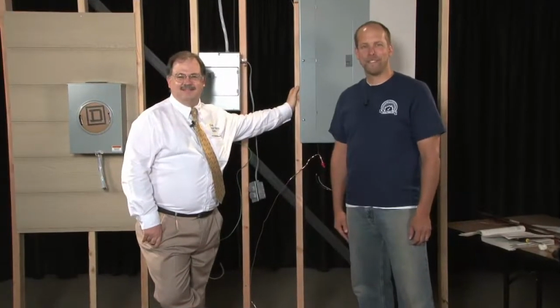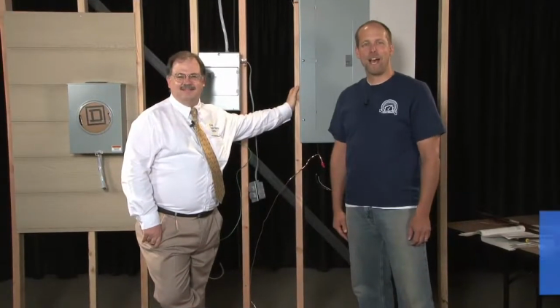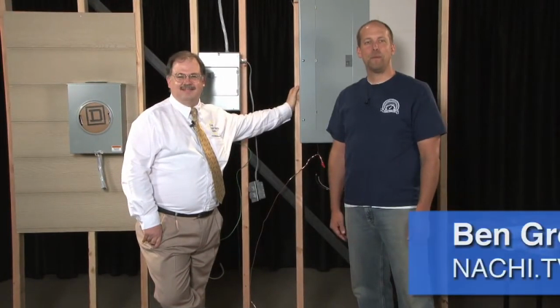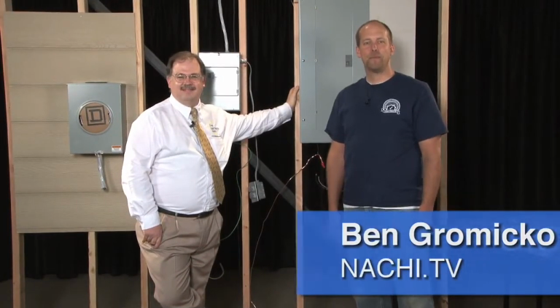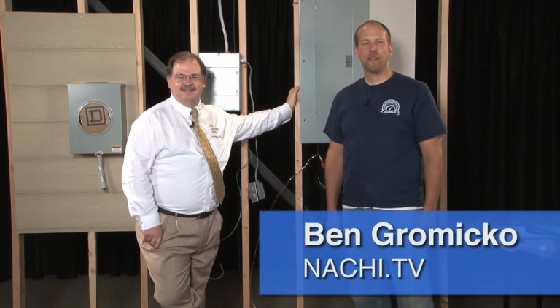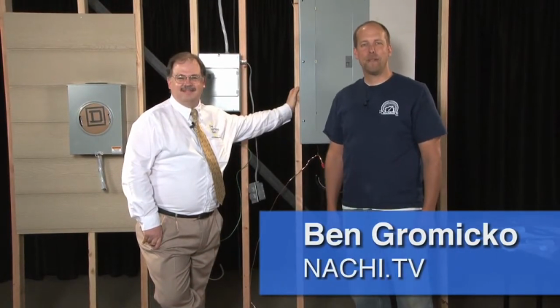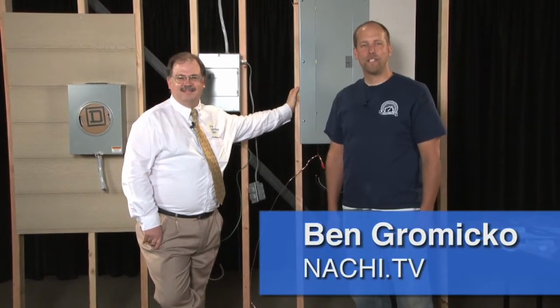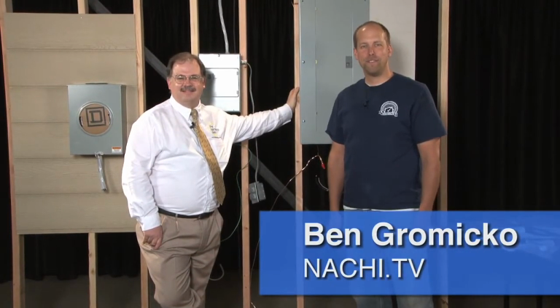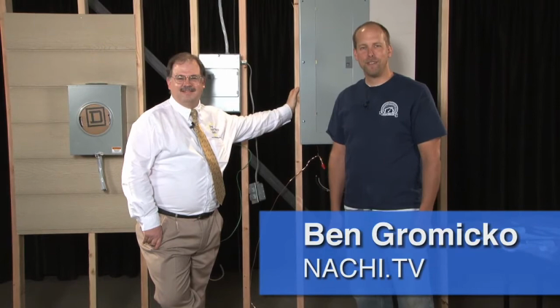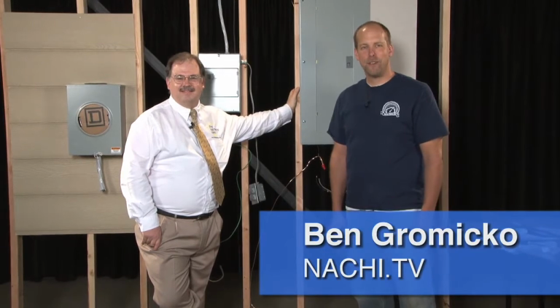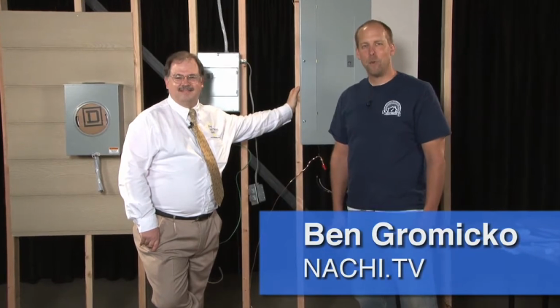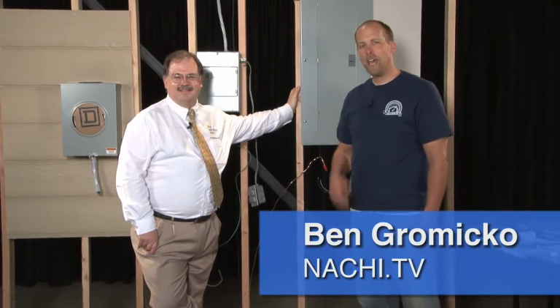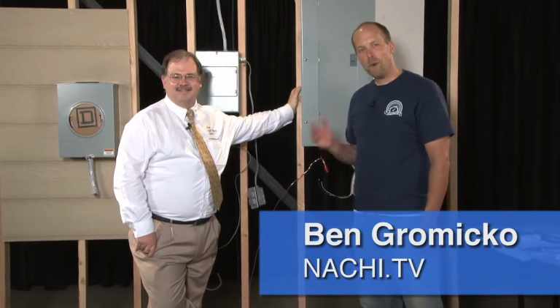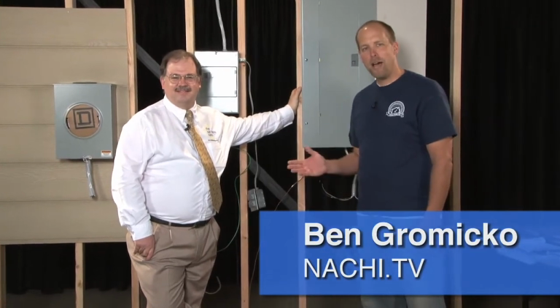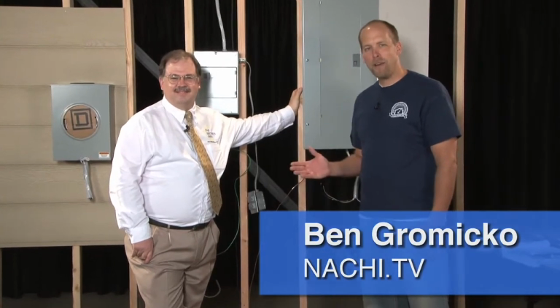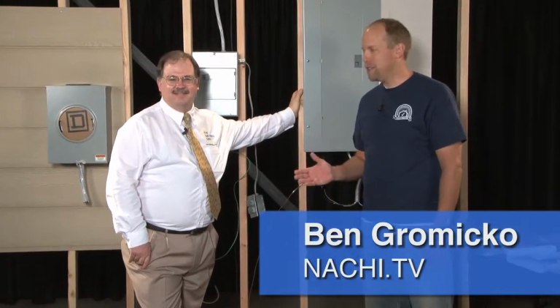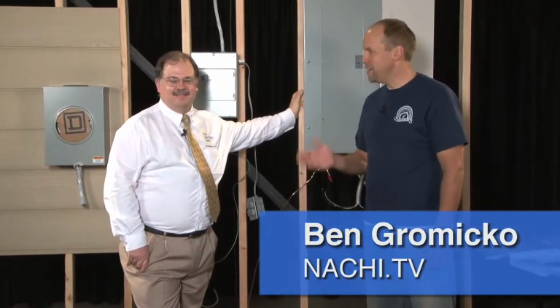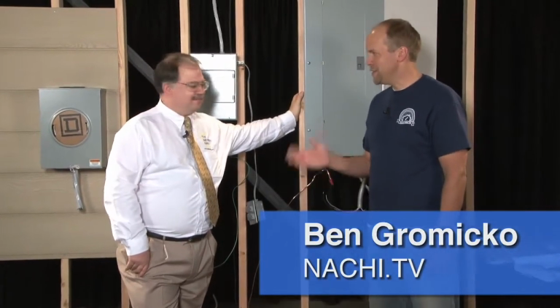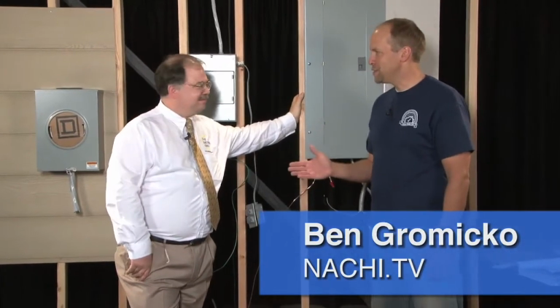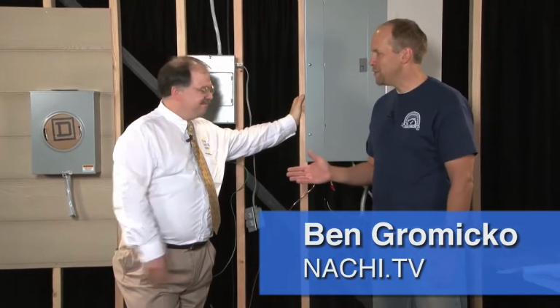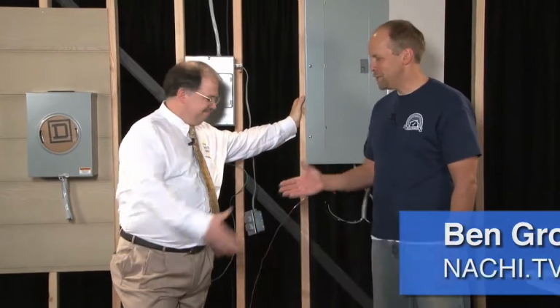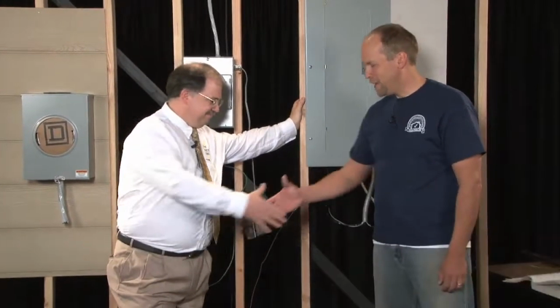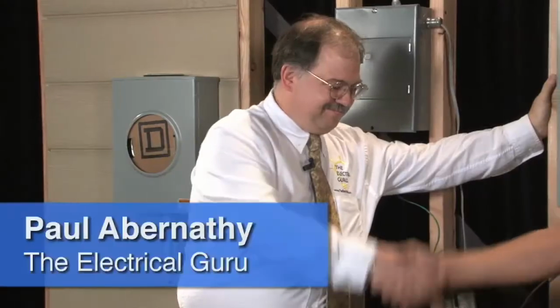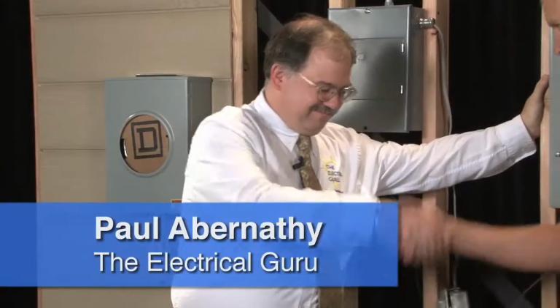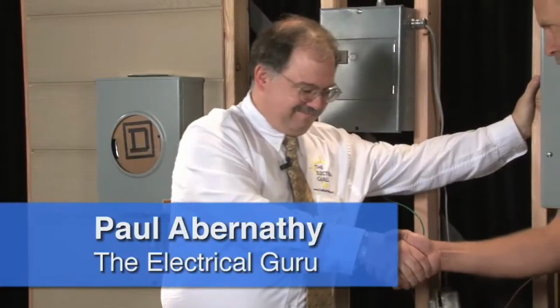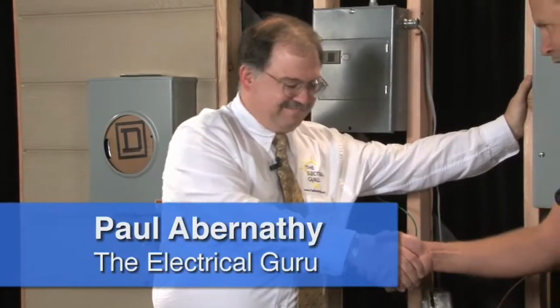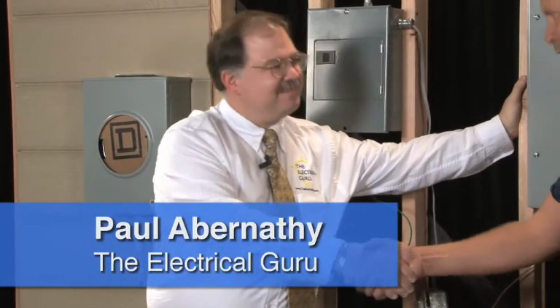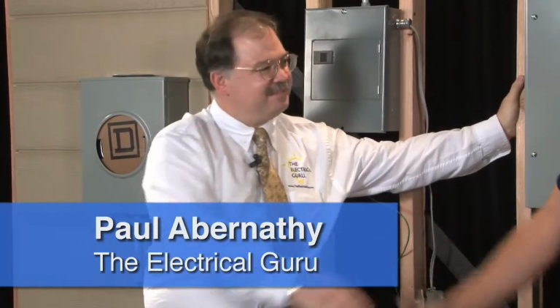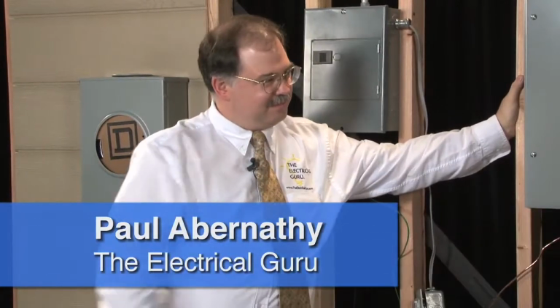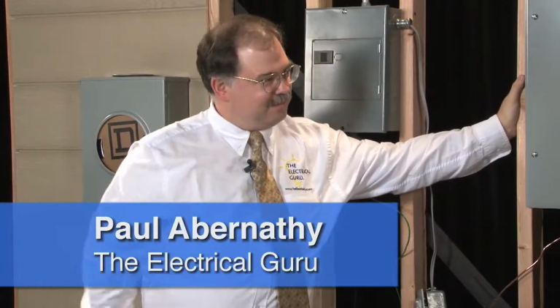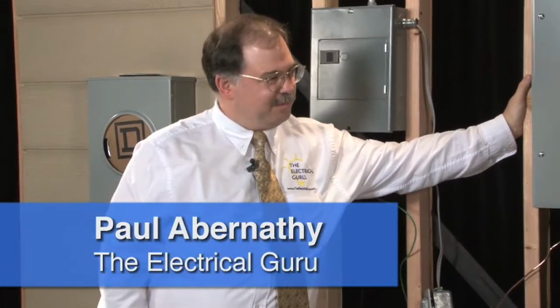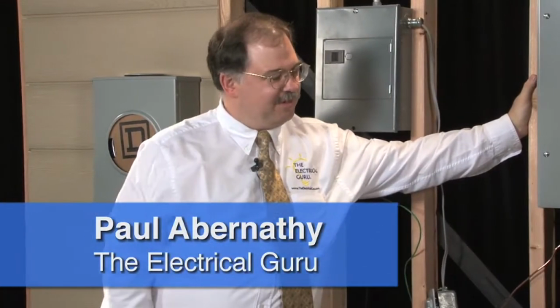Hi, I'm Ben Gurmeco from NACHI TV. We have Paul Abernathy, the electrical guru, in our studios today. Welcome, Paul. Good to be here.